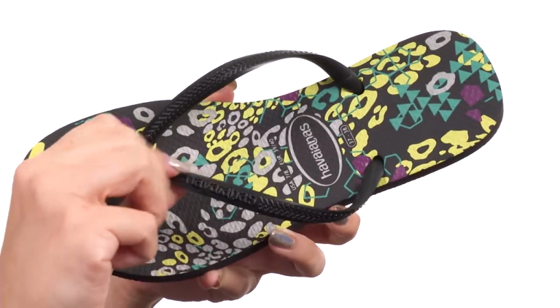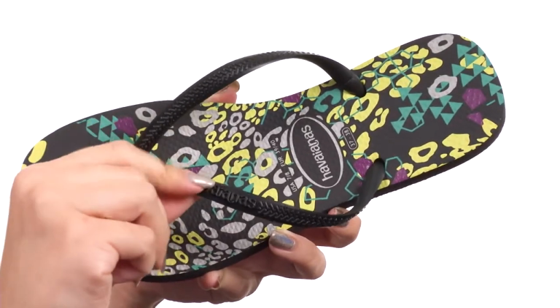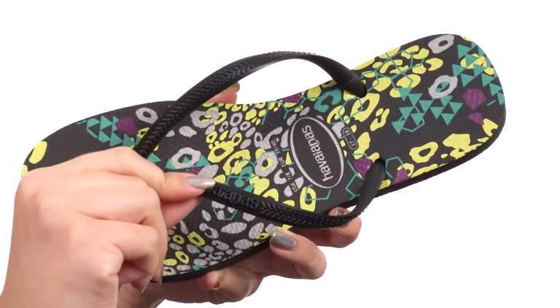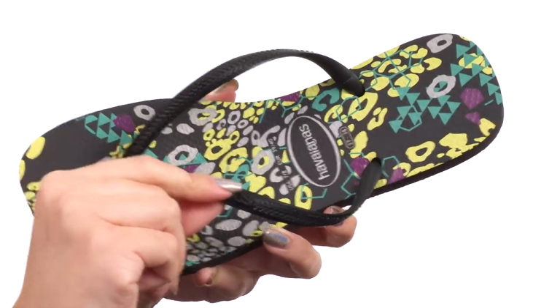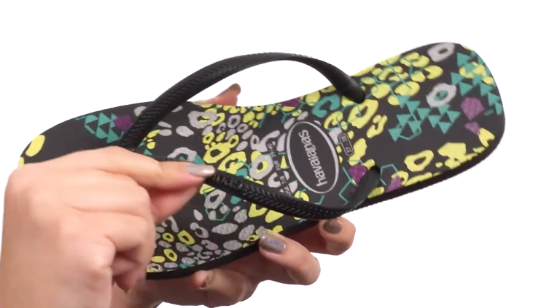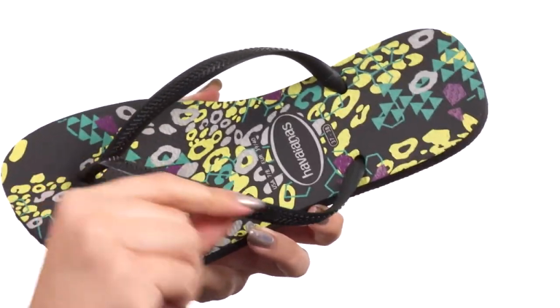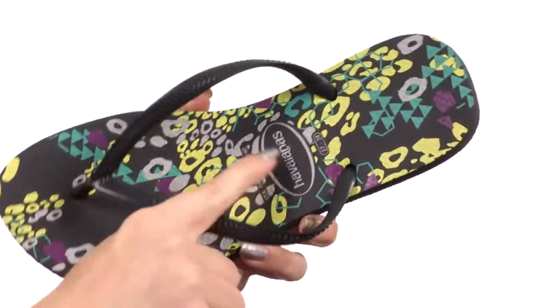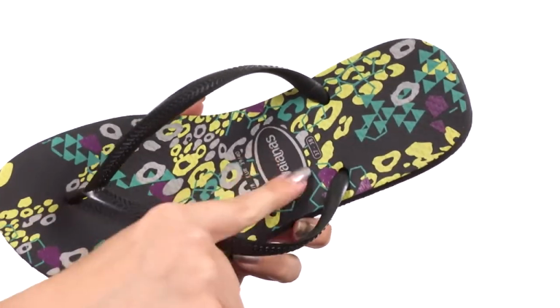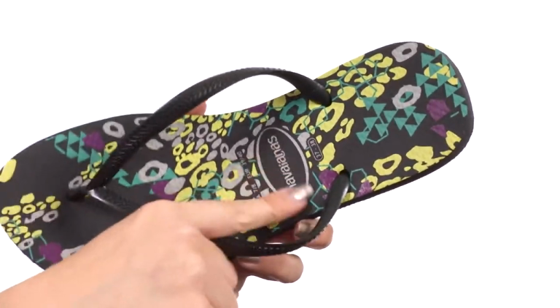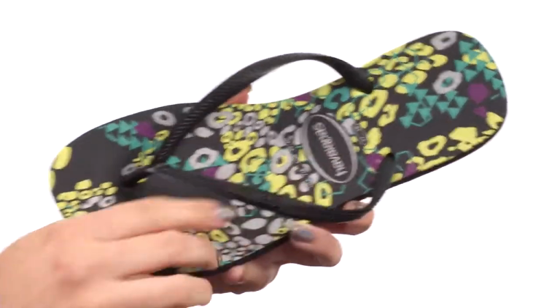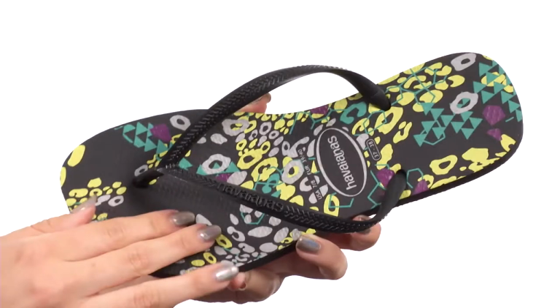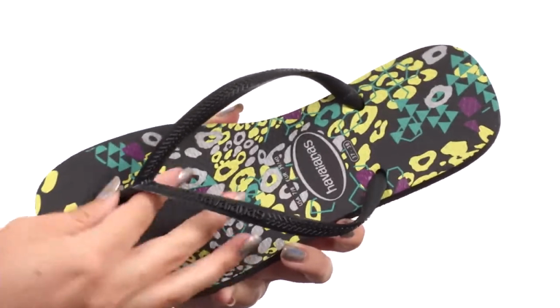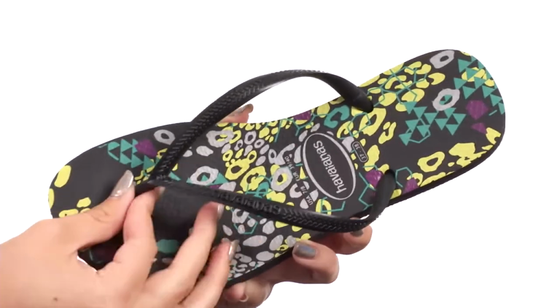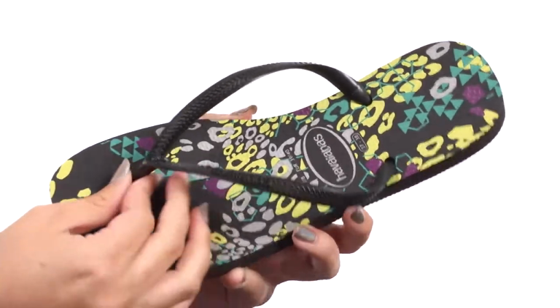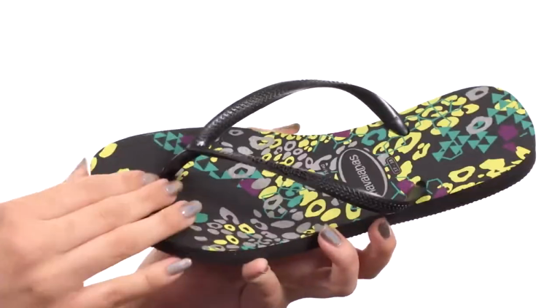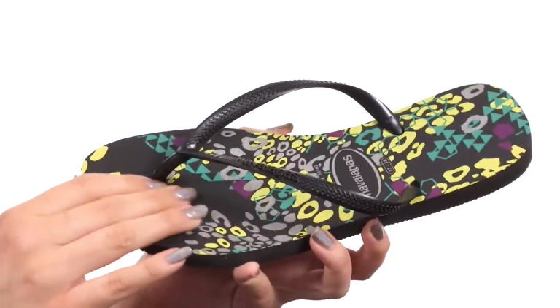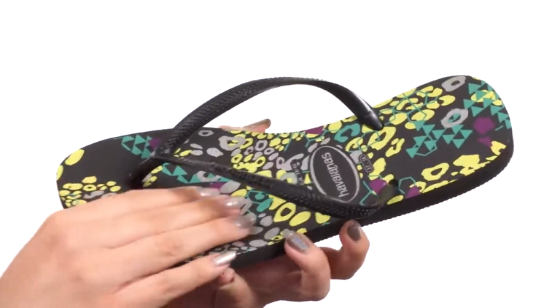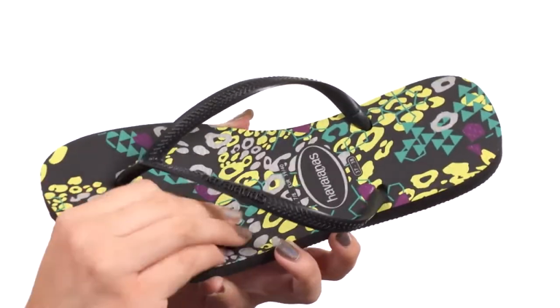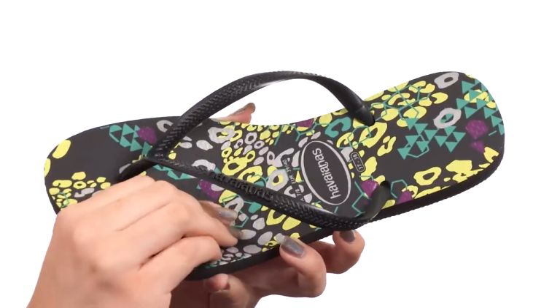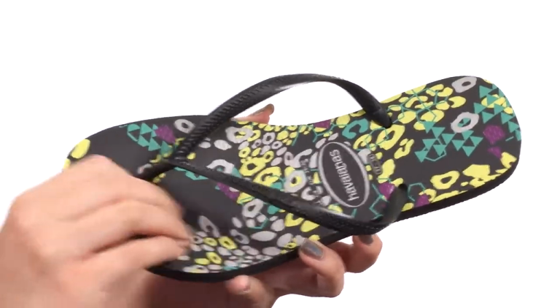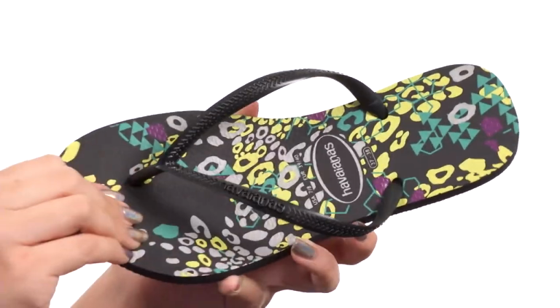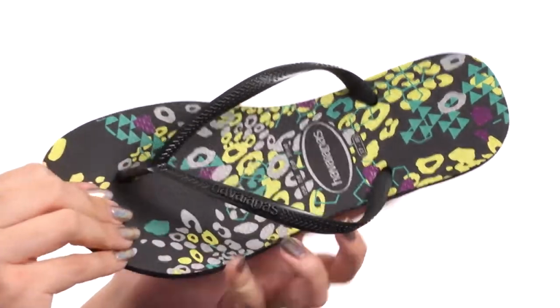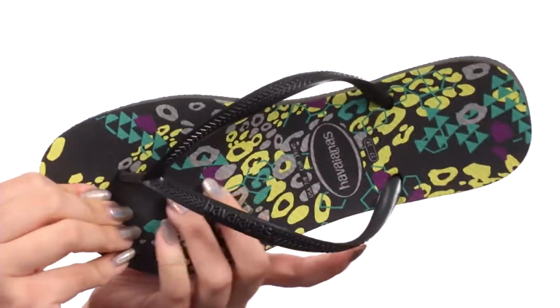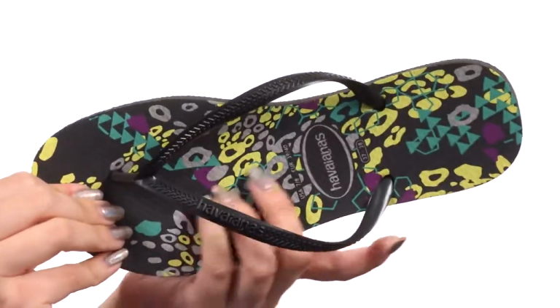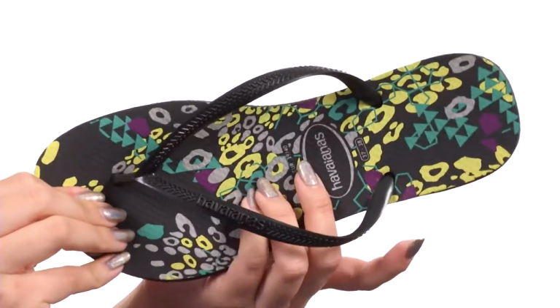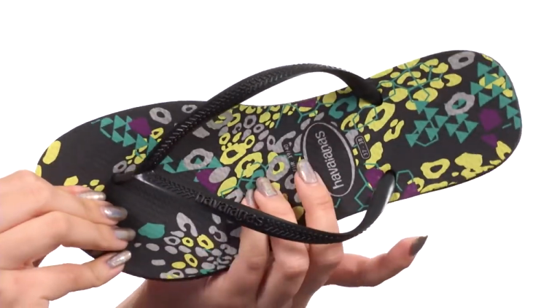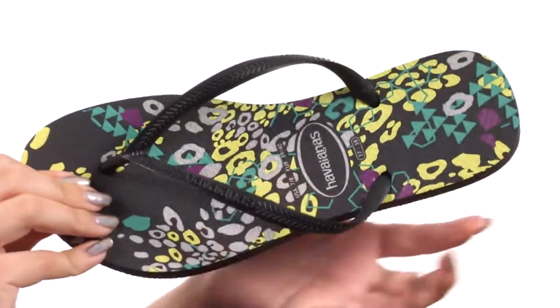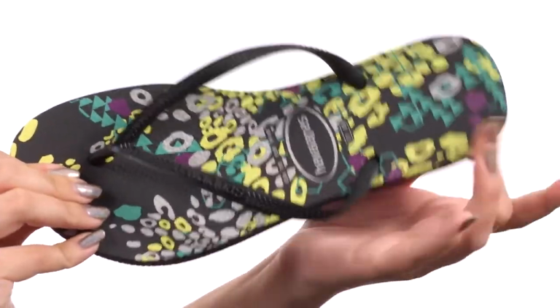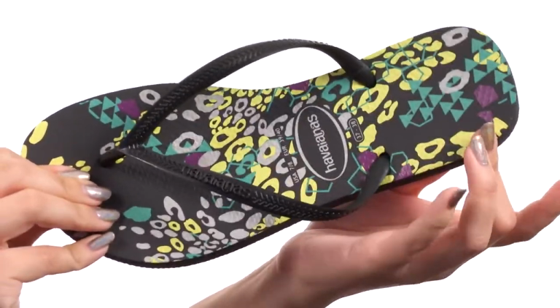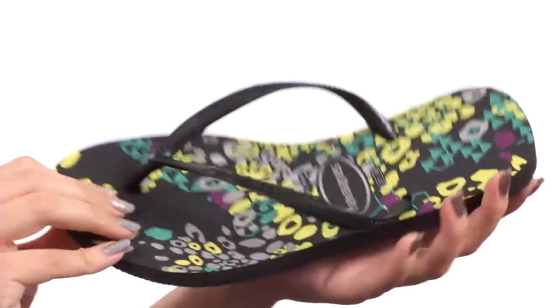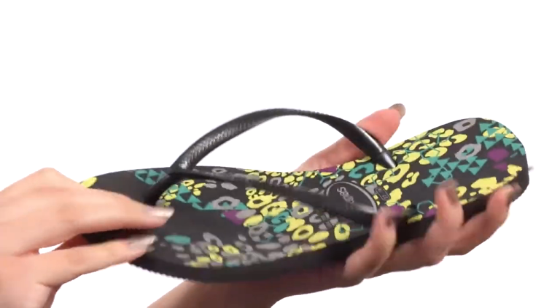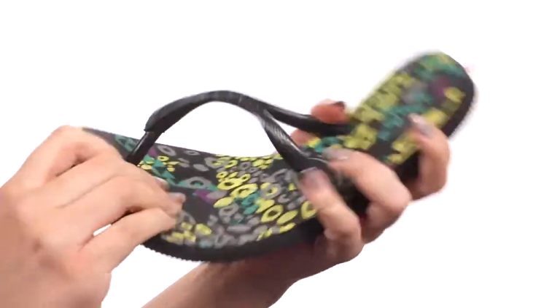It shows off the signature logo on the strap and on the footbed, with a nice comfy toe post and lots of cushioning in that printed footbed too. I love all the colors.